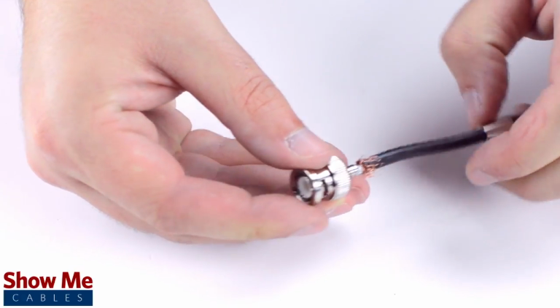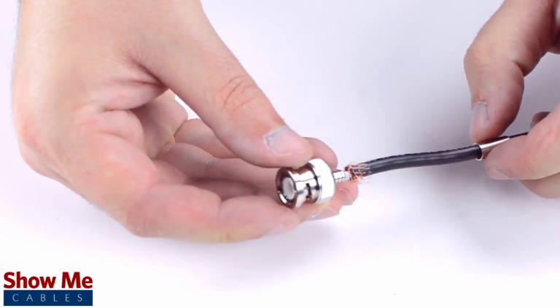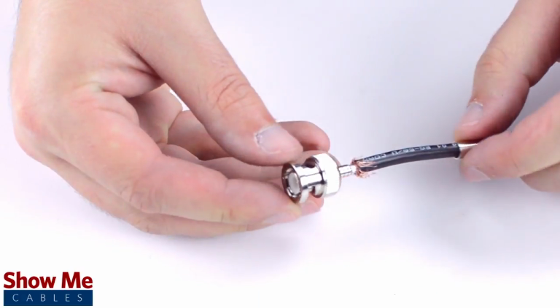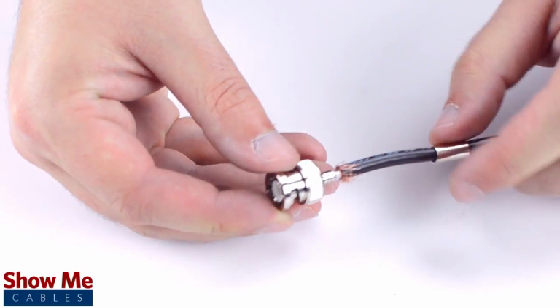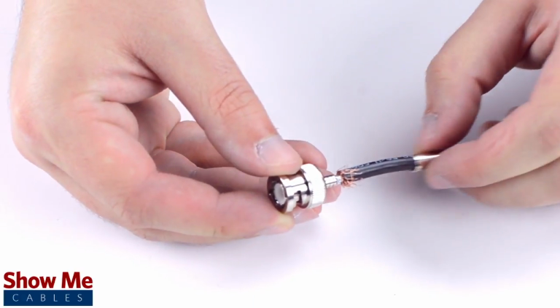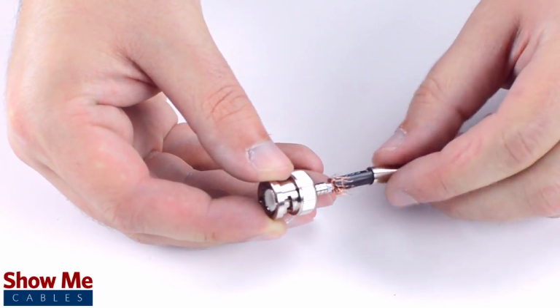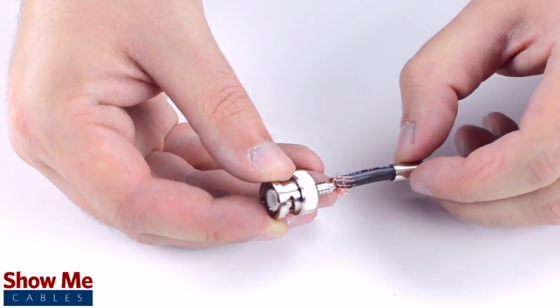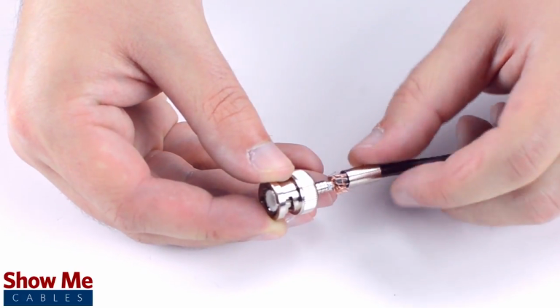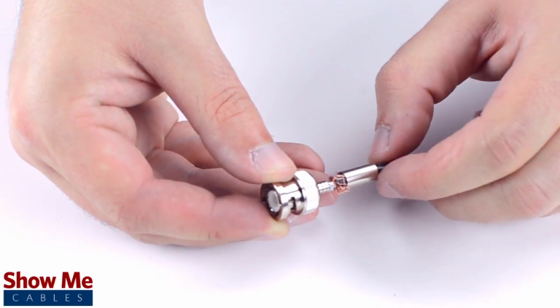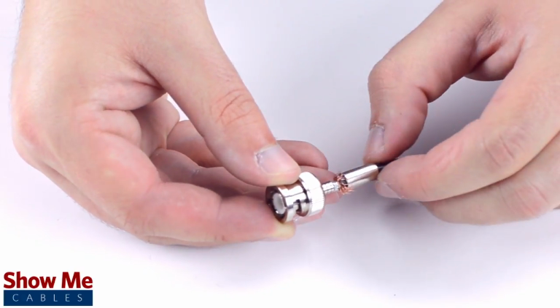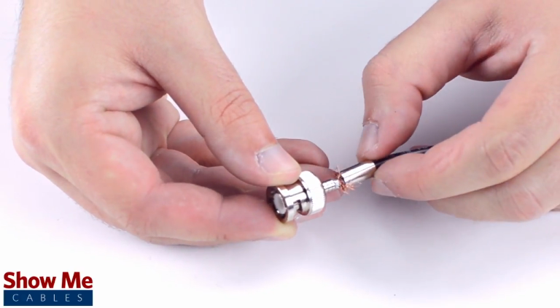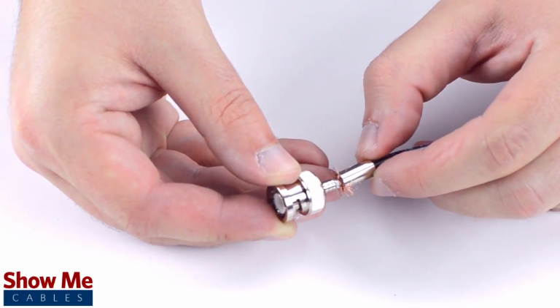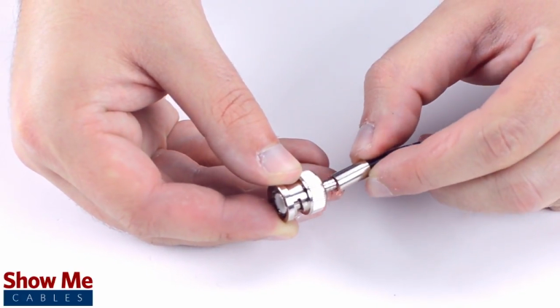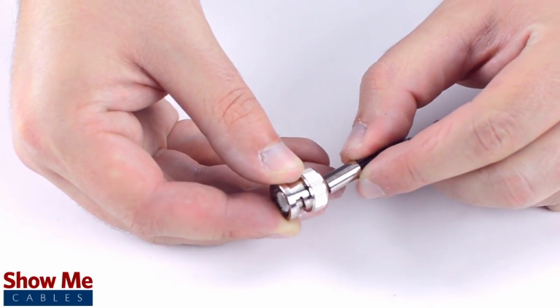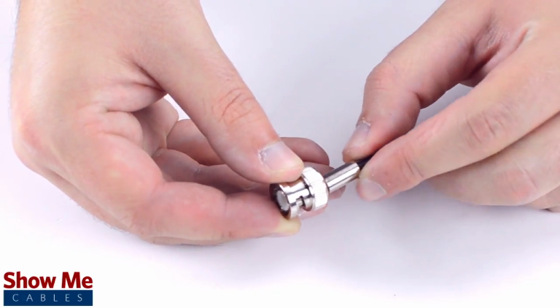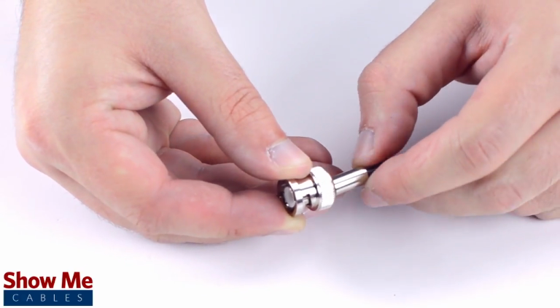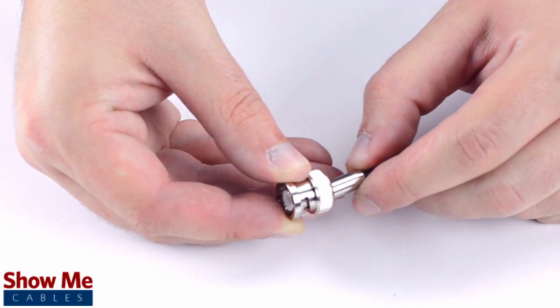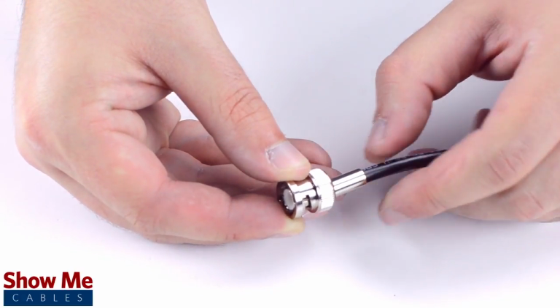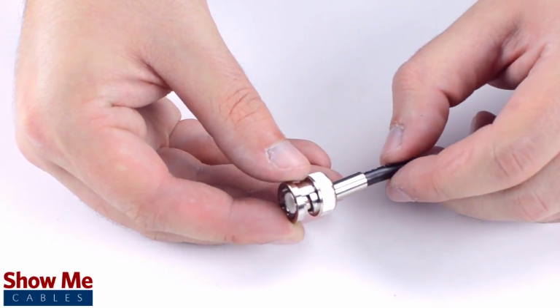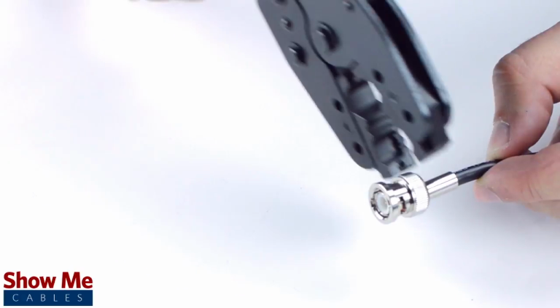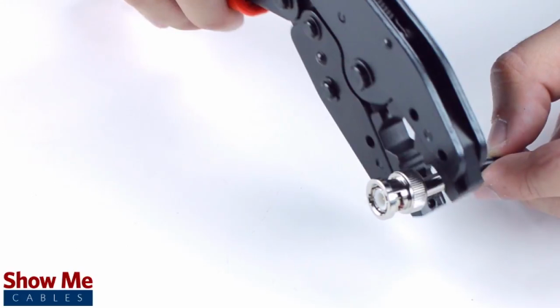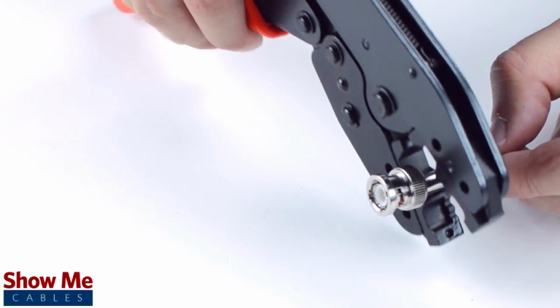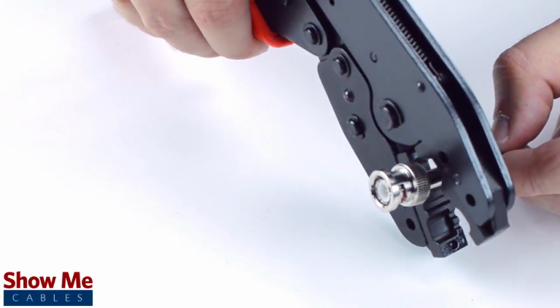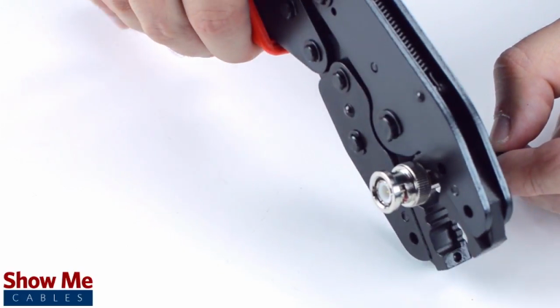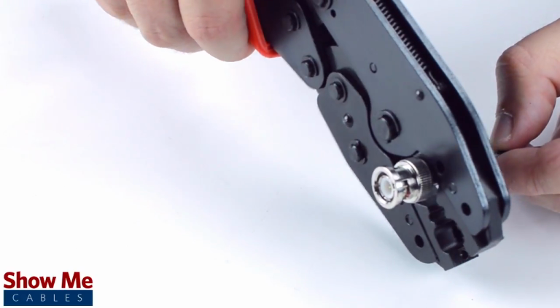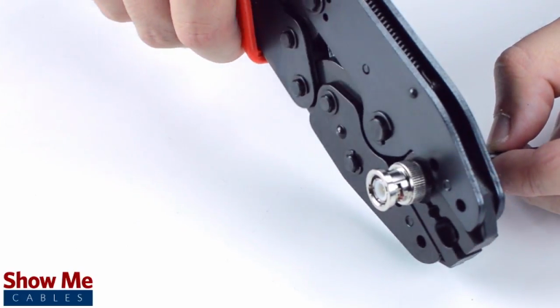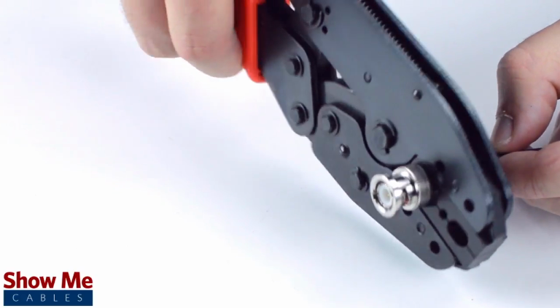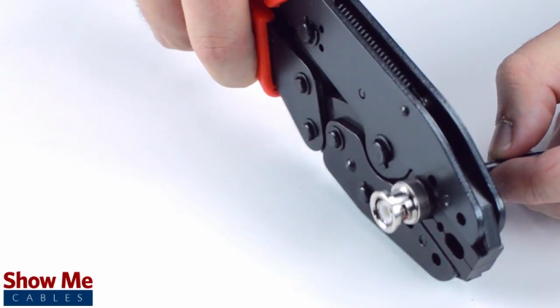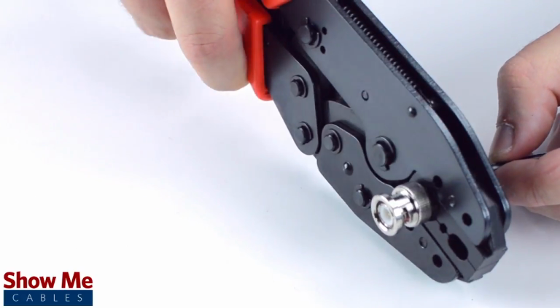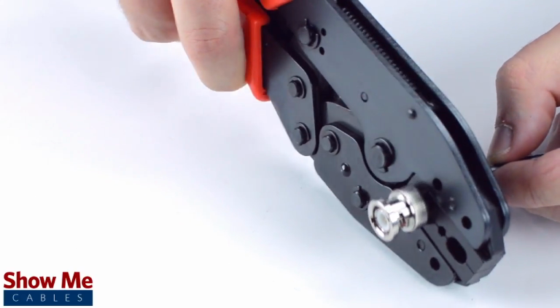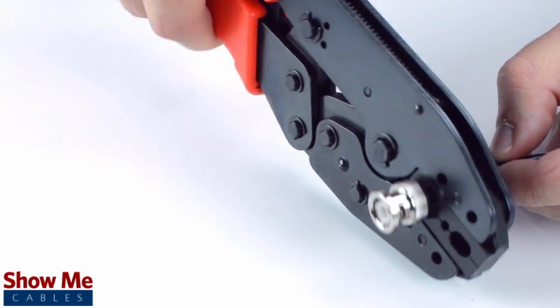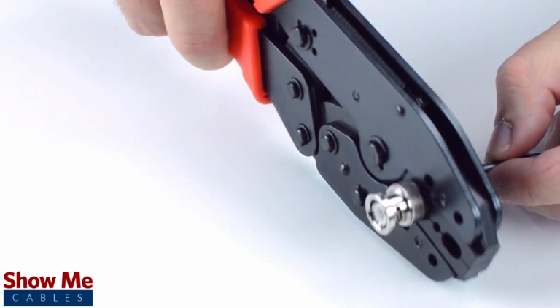Then slide the ferrule up to the base of the connector, folding the shield with it. Crimp the ferrule onto the outer jacket to complete termination.